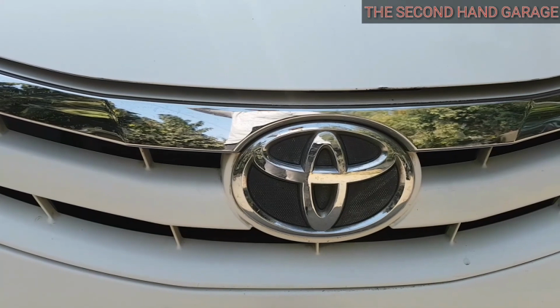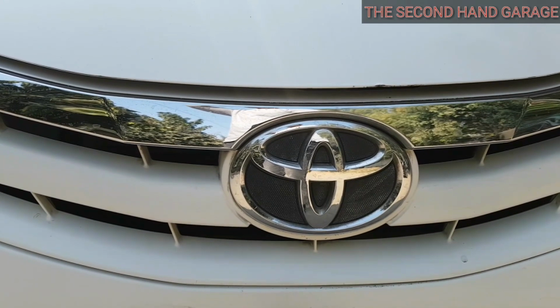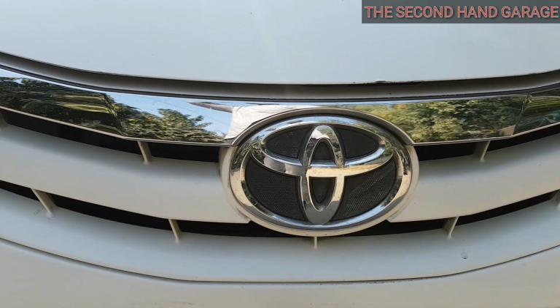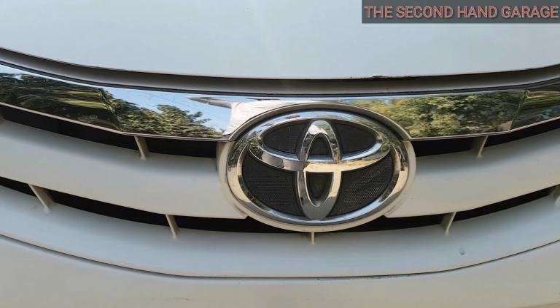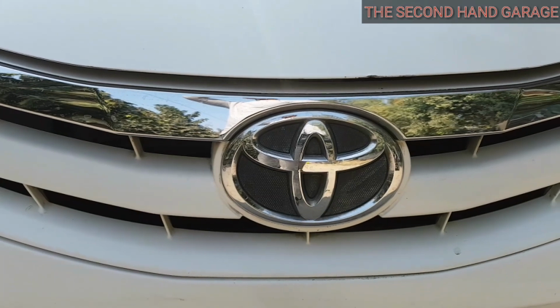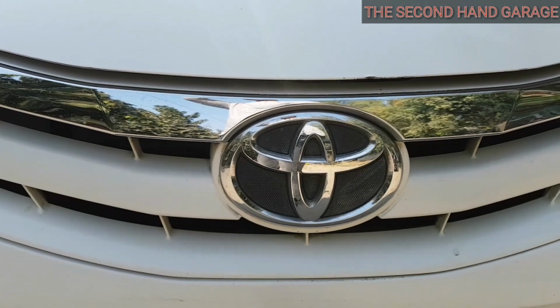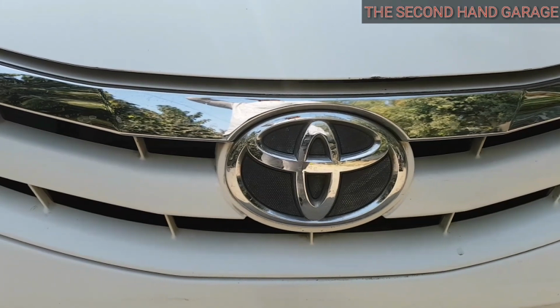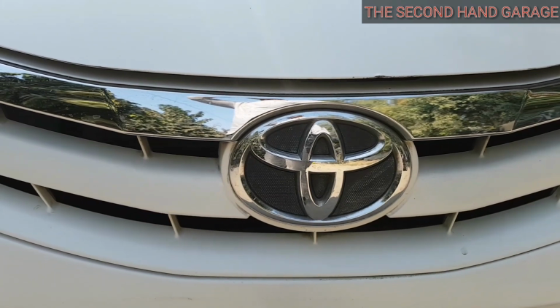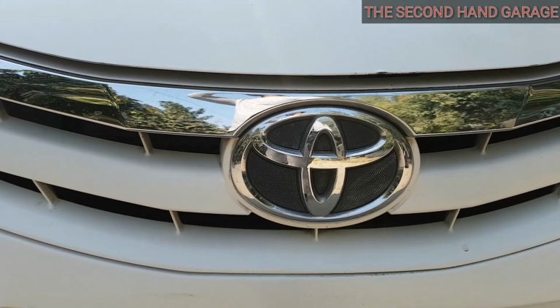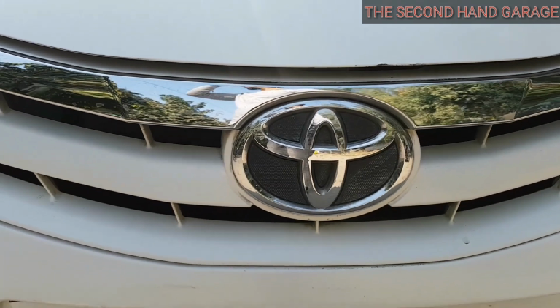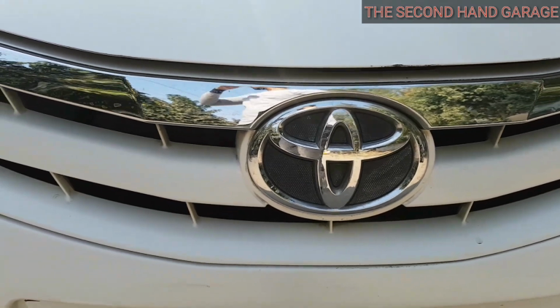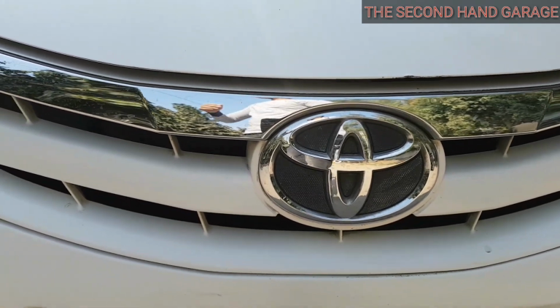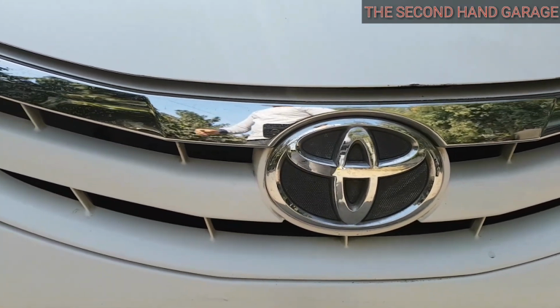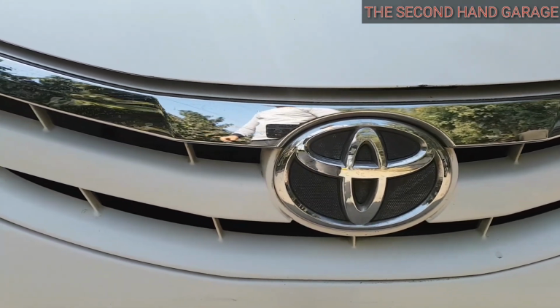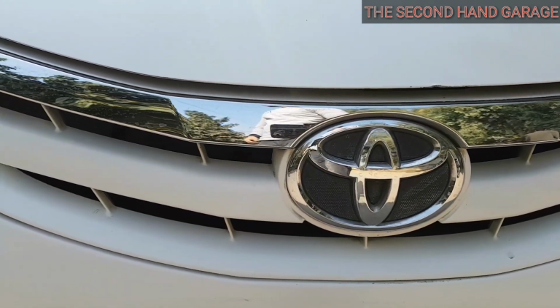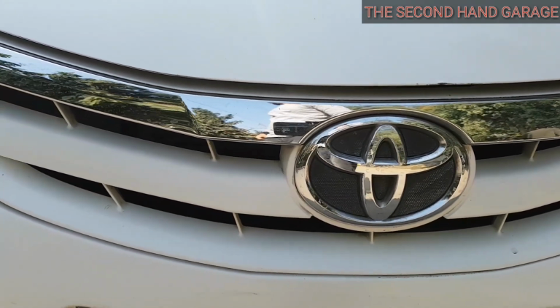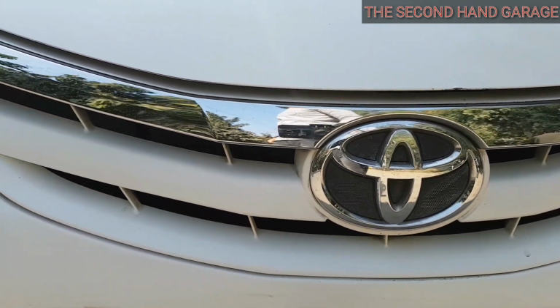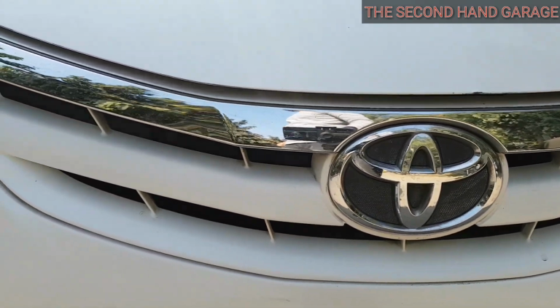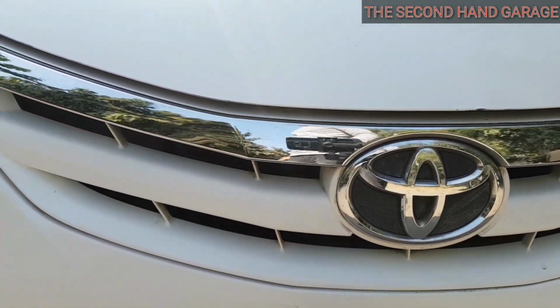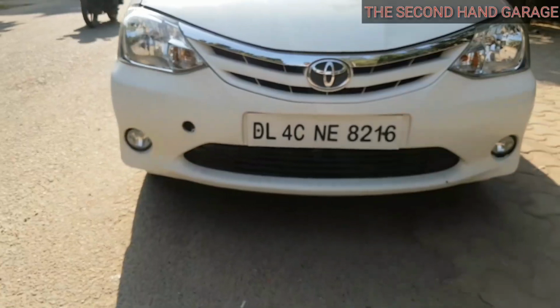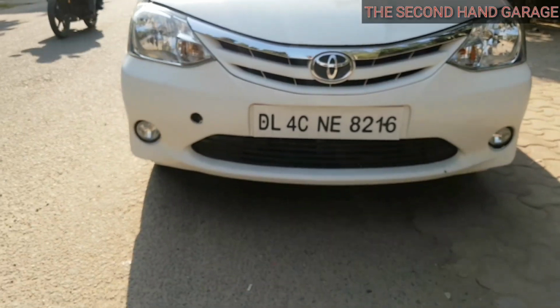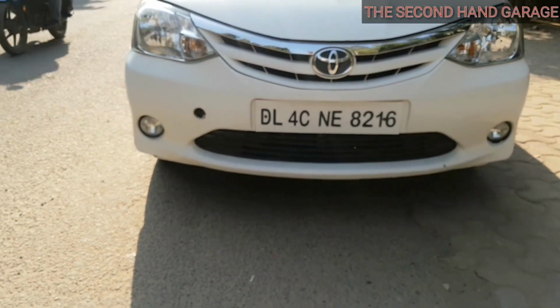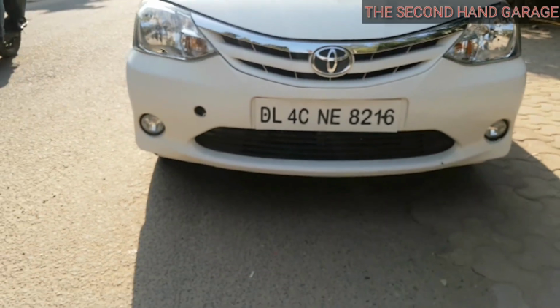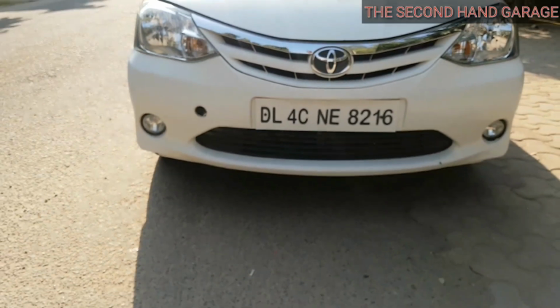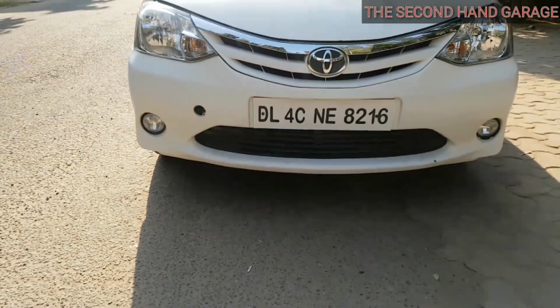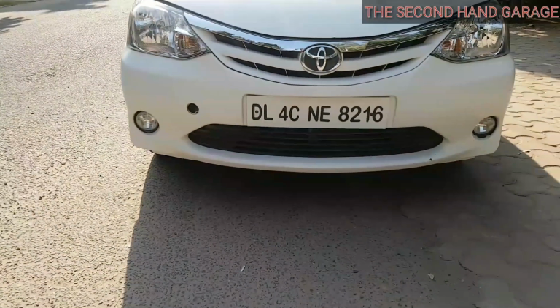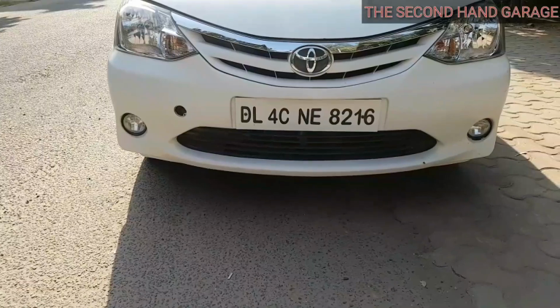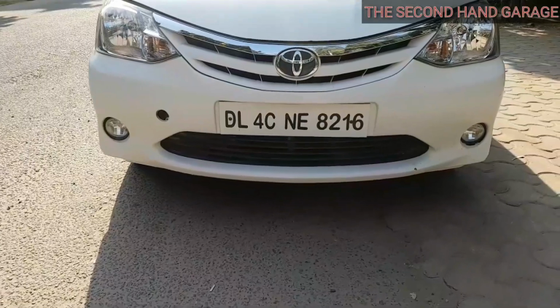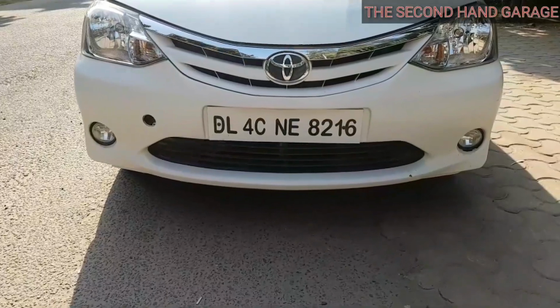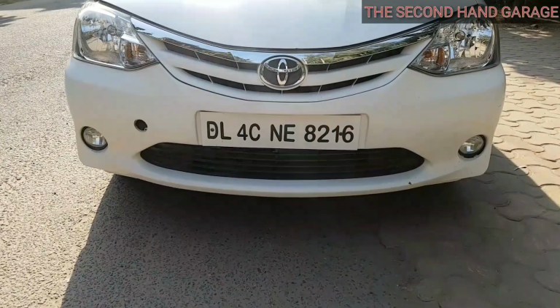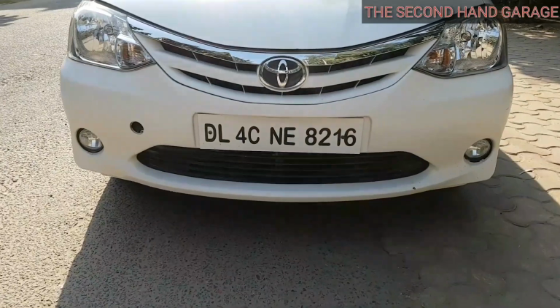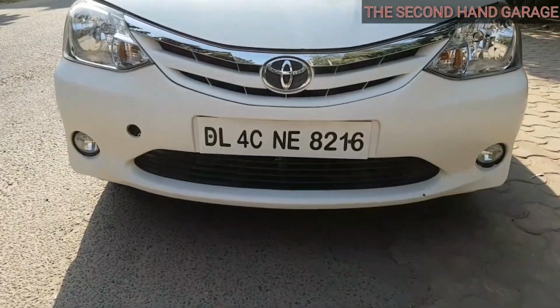Hello guys, welcome to another video of the Second-hand Garage. Today we will review the Toyota Etios. It's the petrol variant.